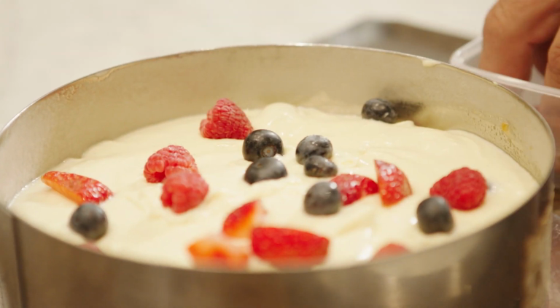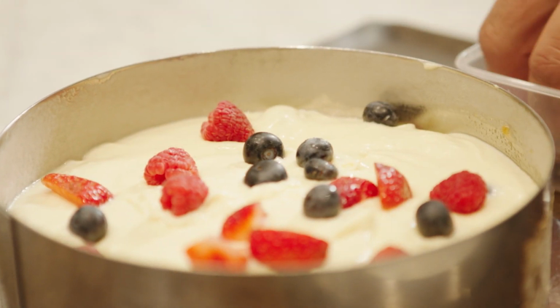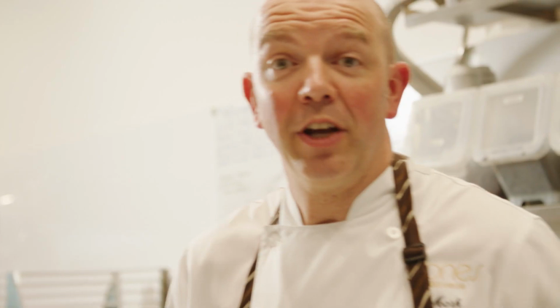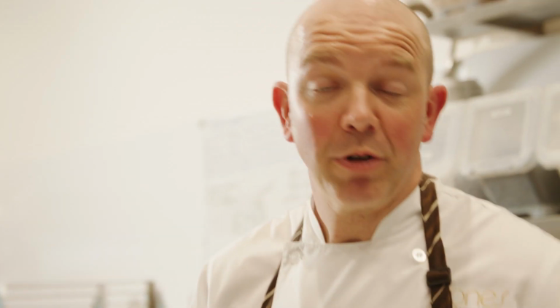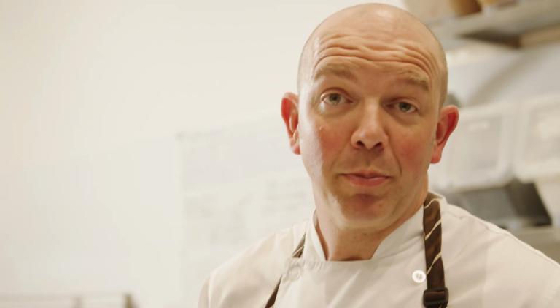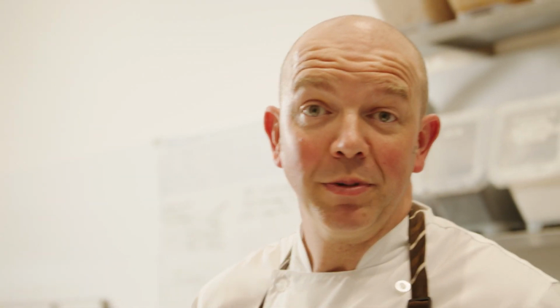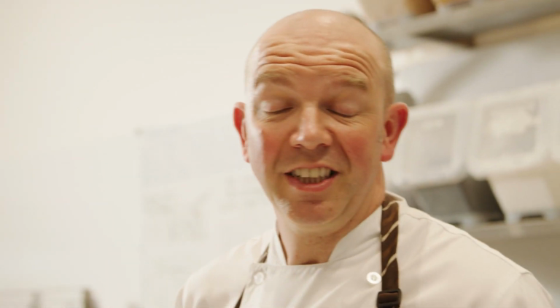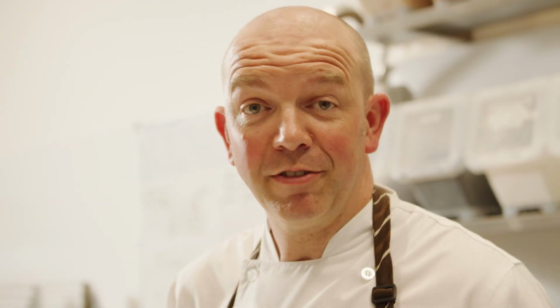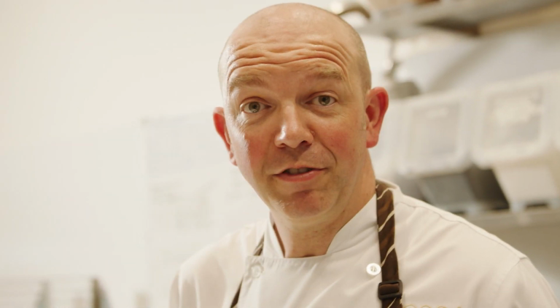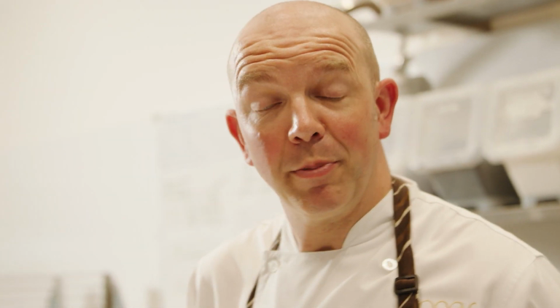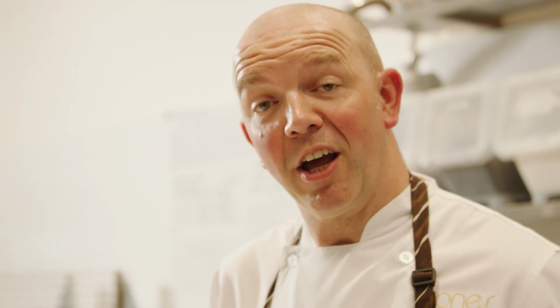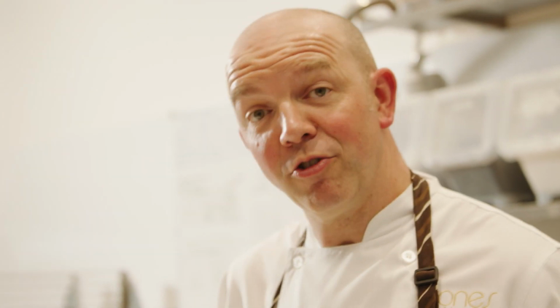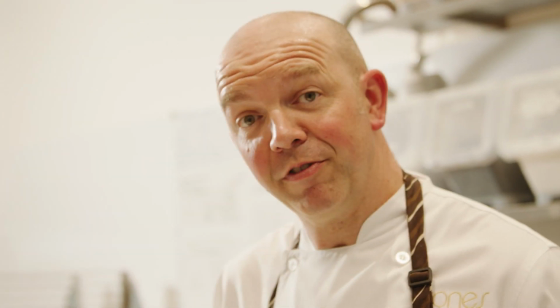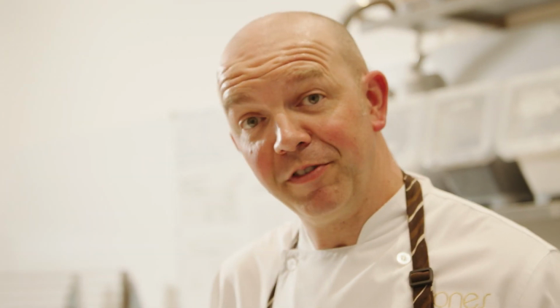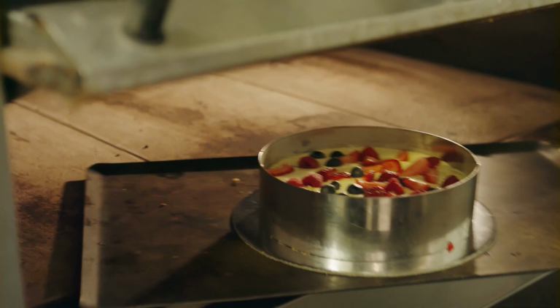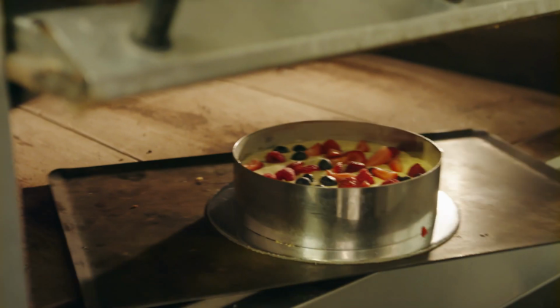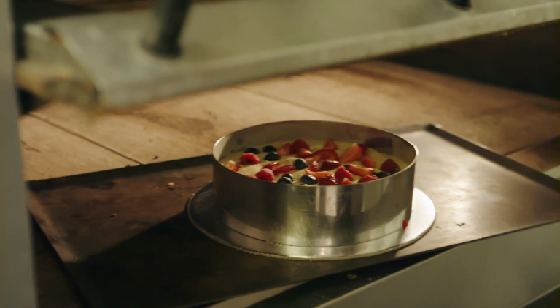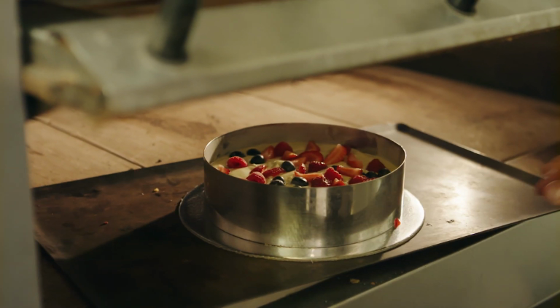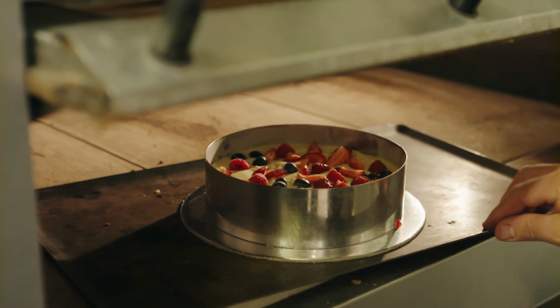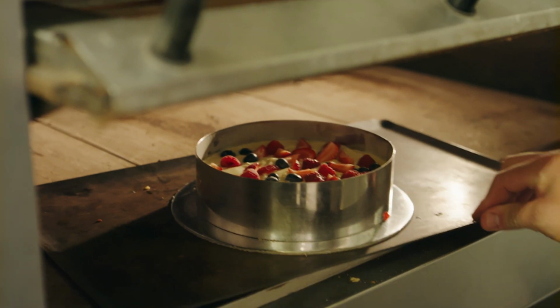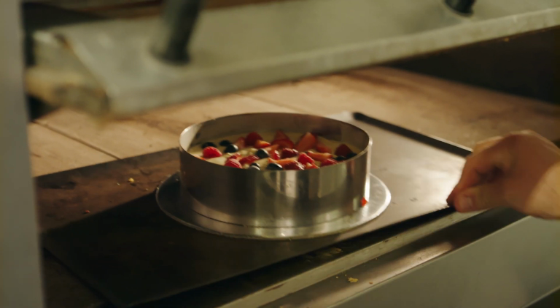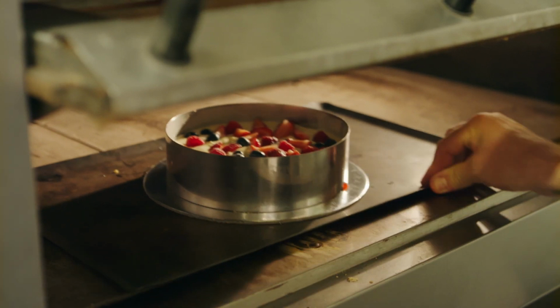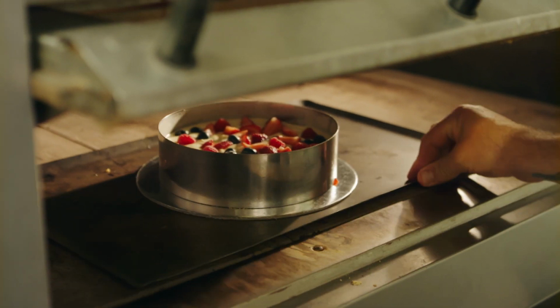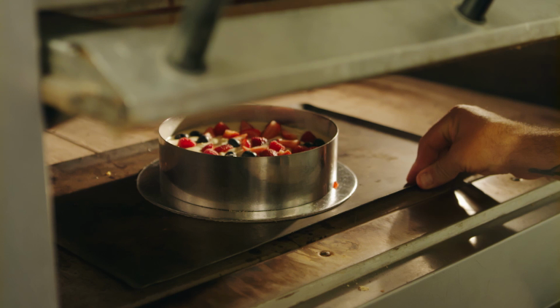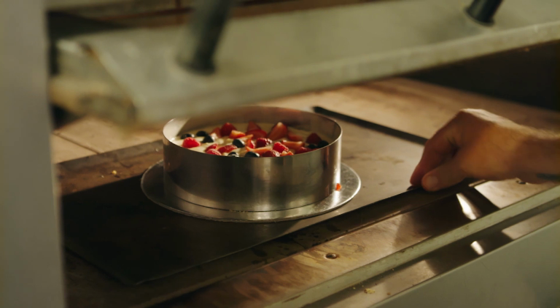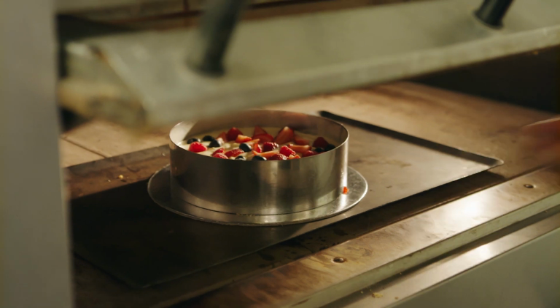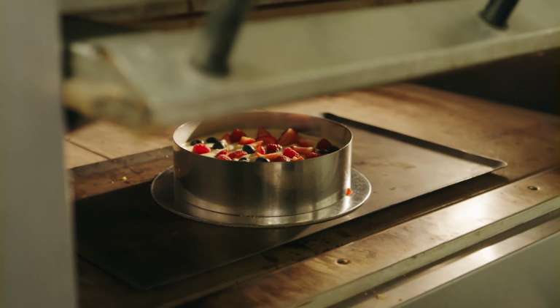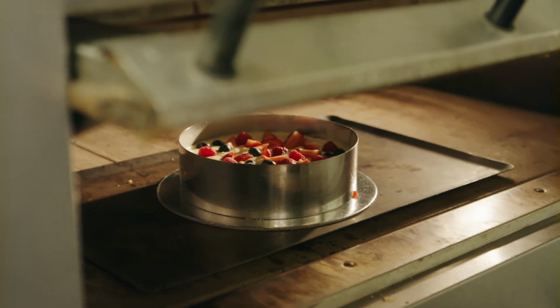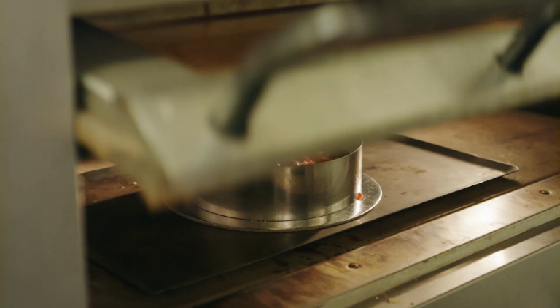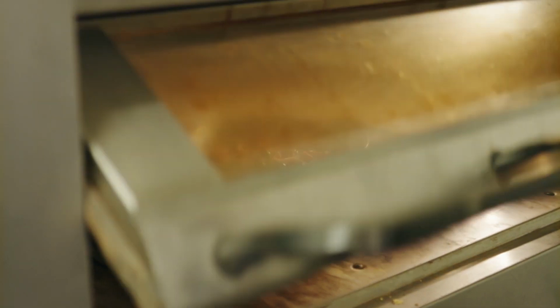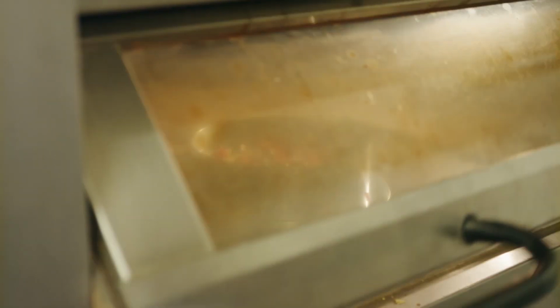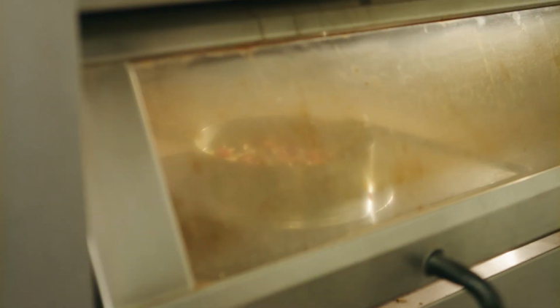So now we're going to pop this in the oven at about 150 degrees for about an hour until it sets like a jelly.